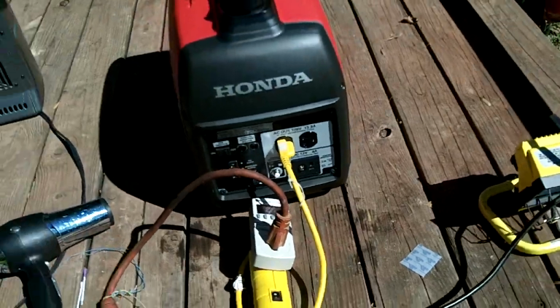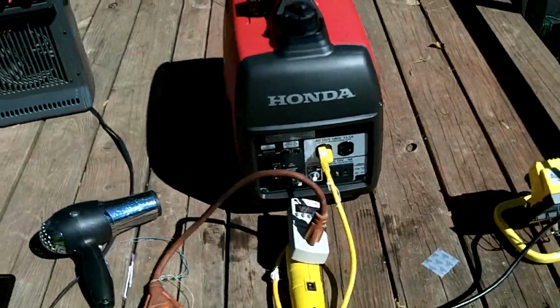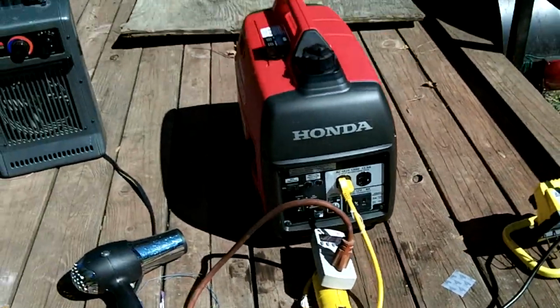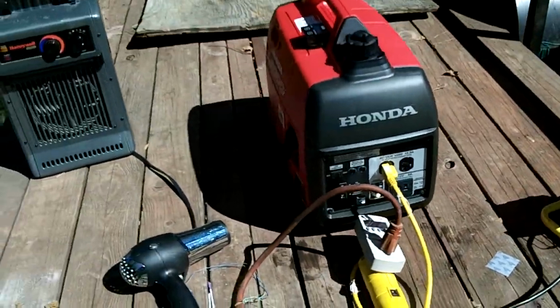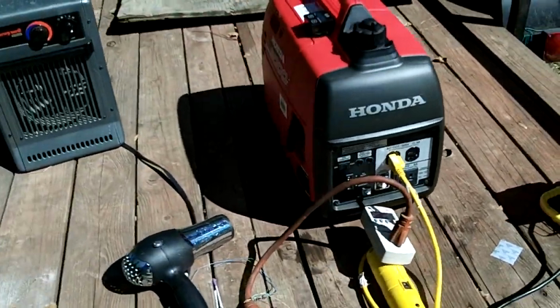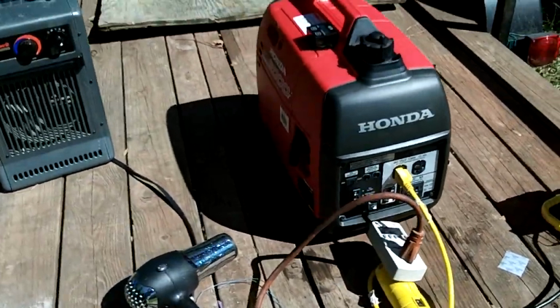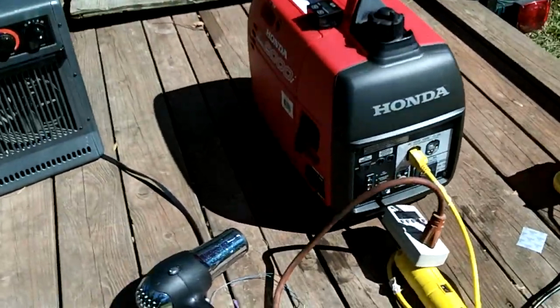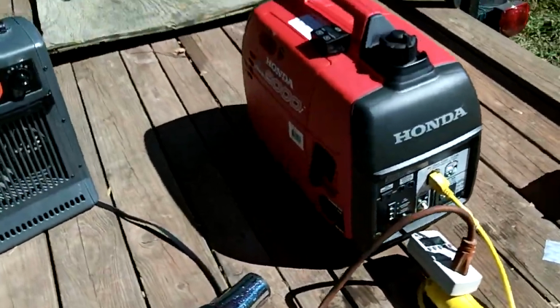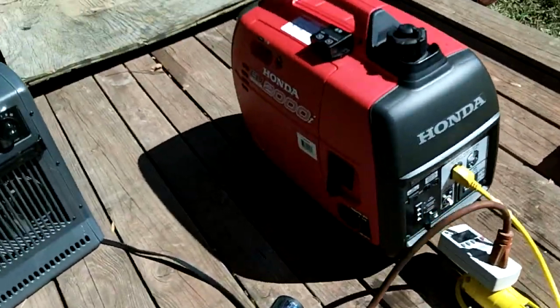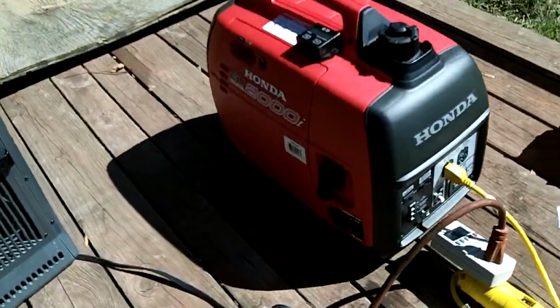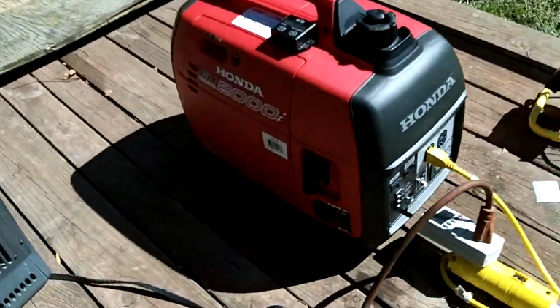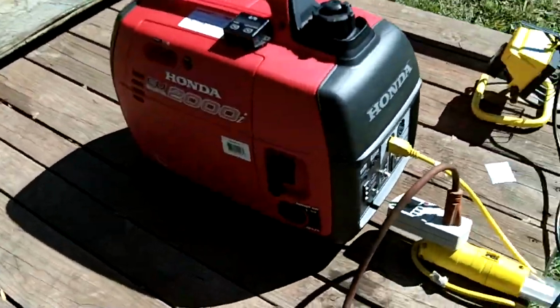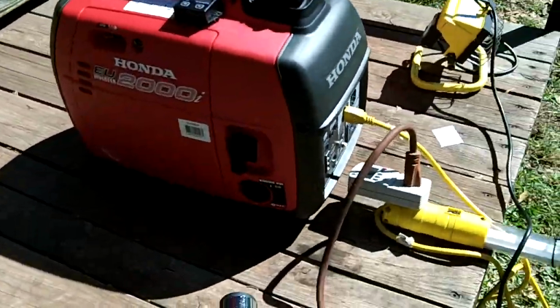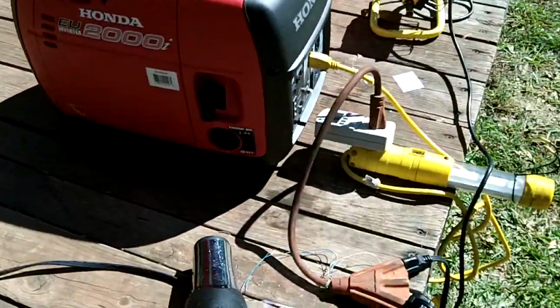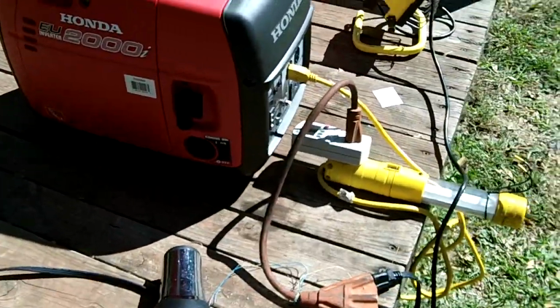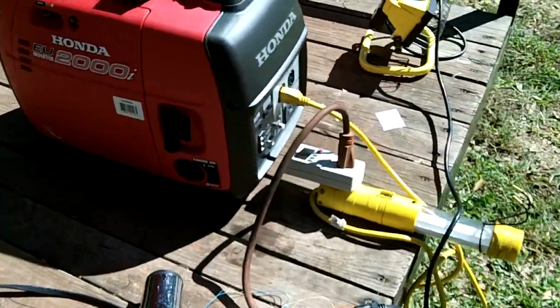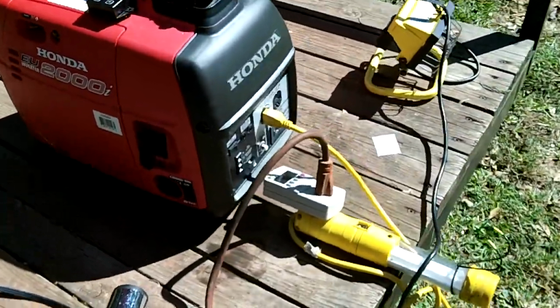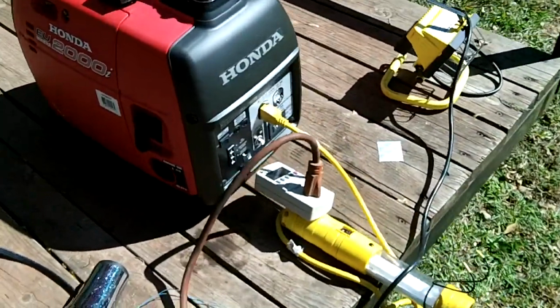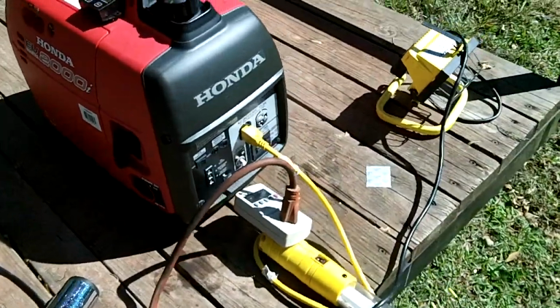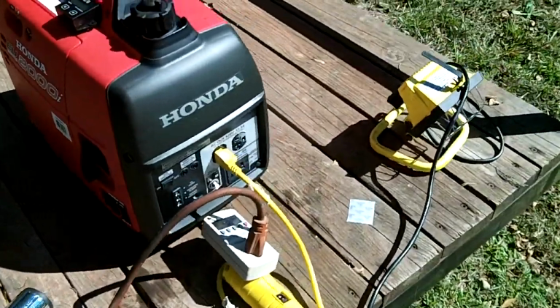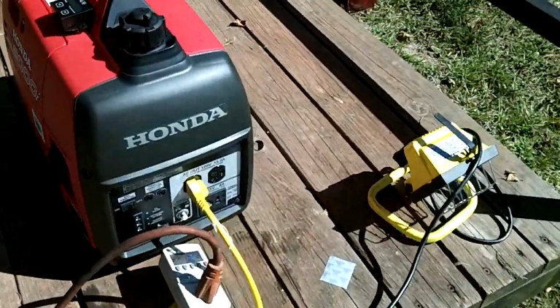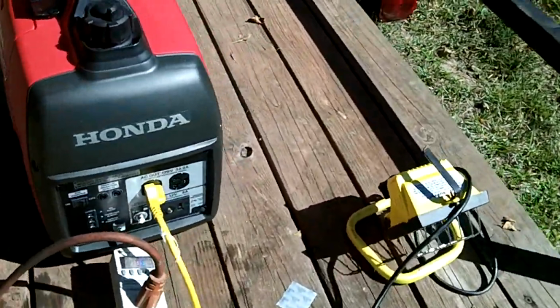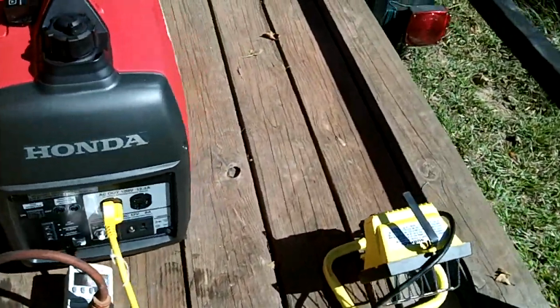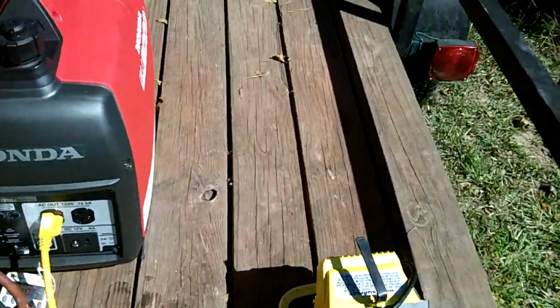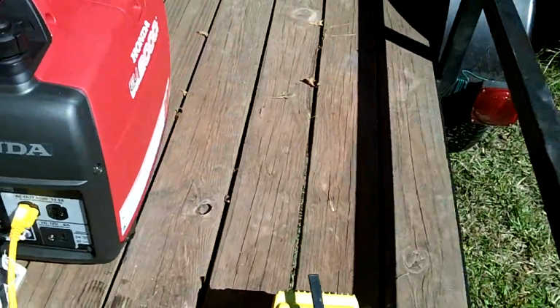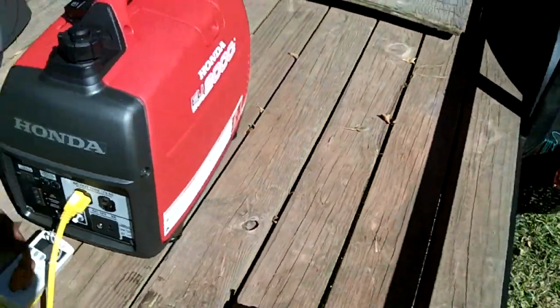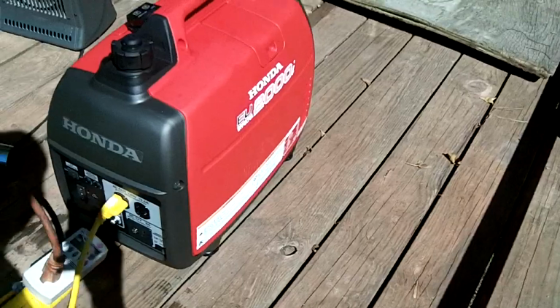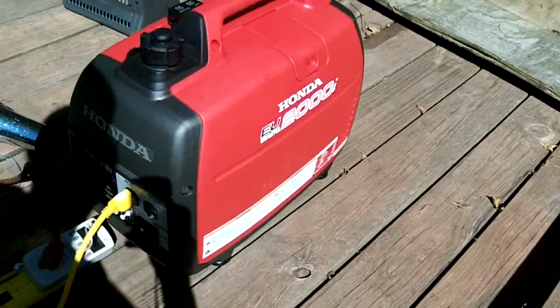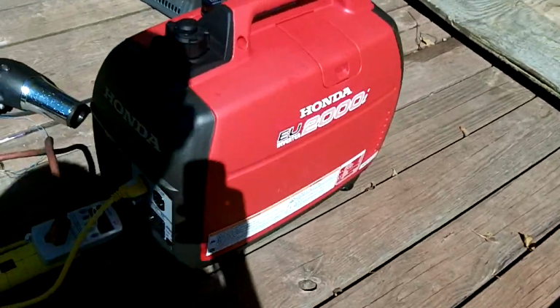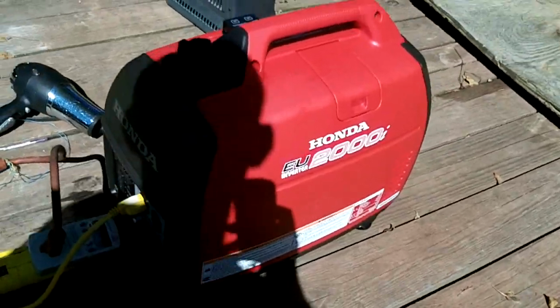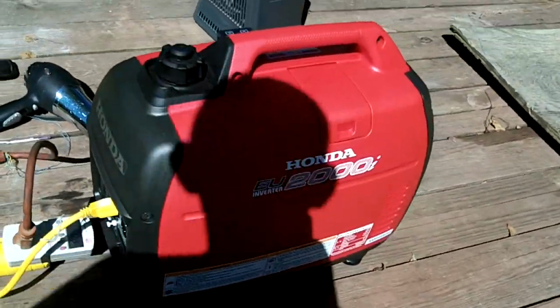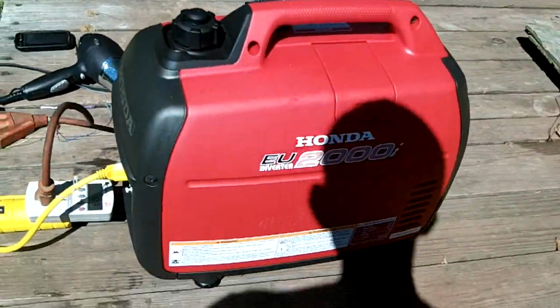There you go — the Honda EU2000, making over 2100 watts continuously.